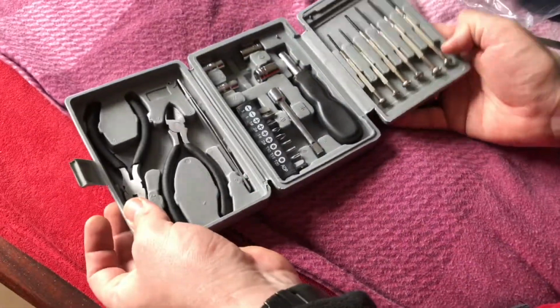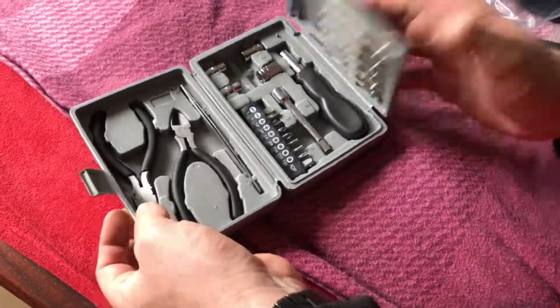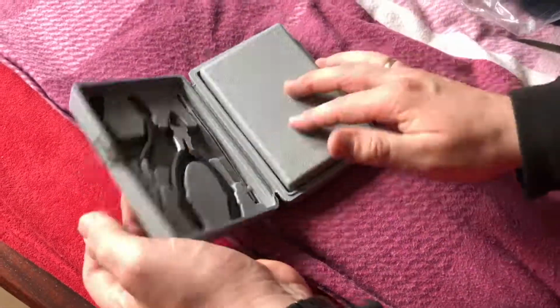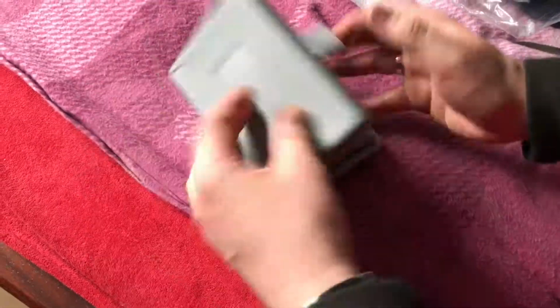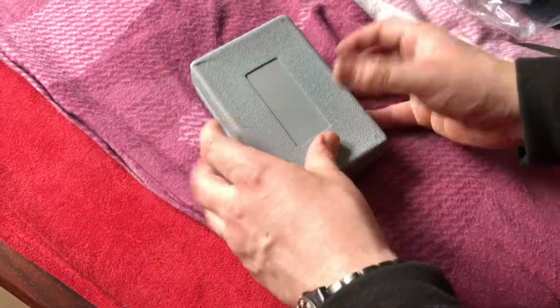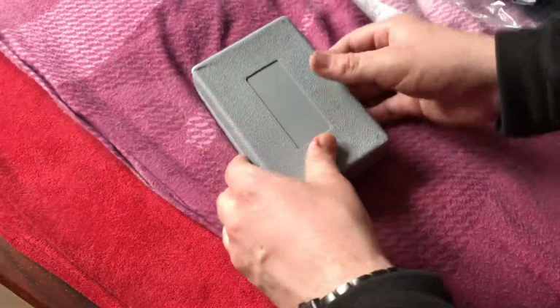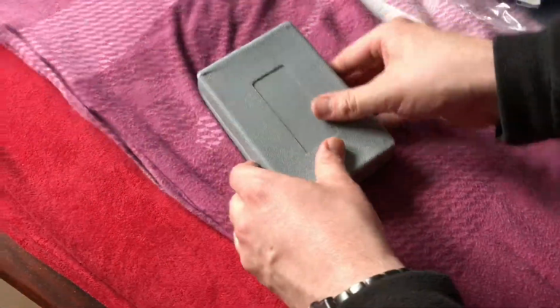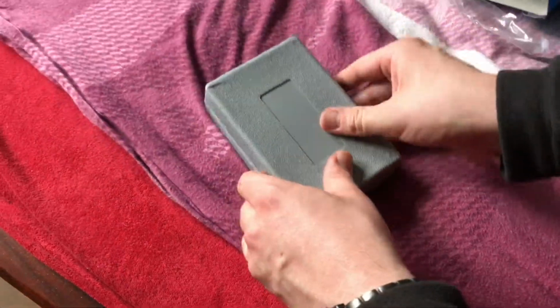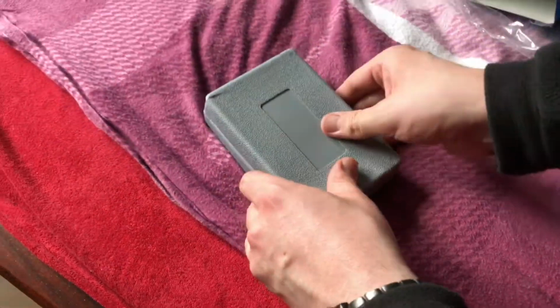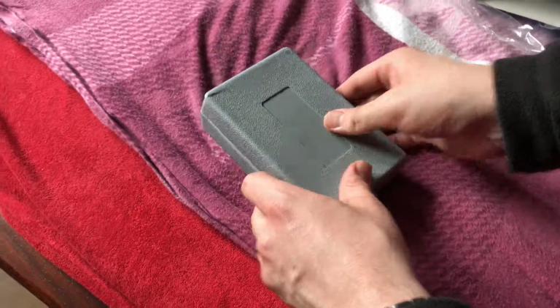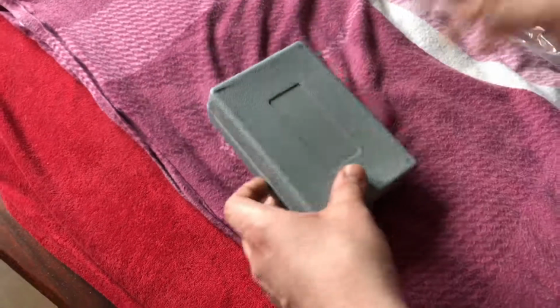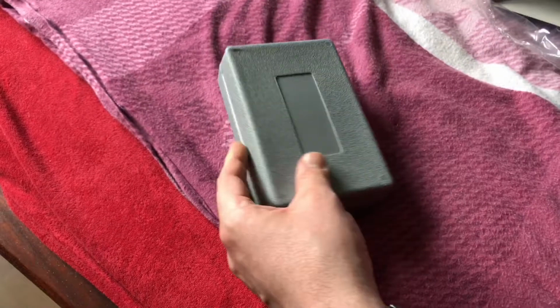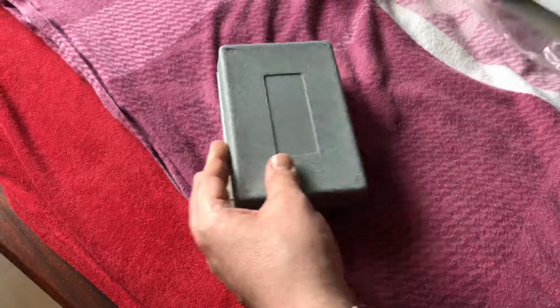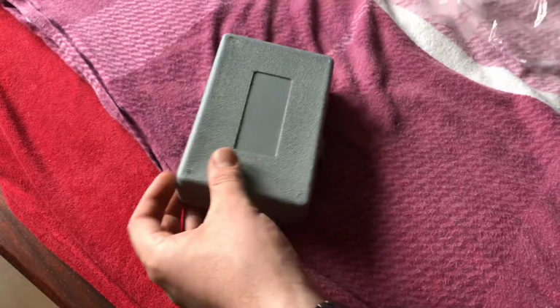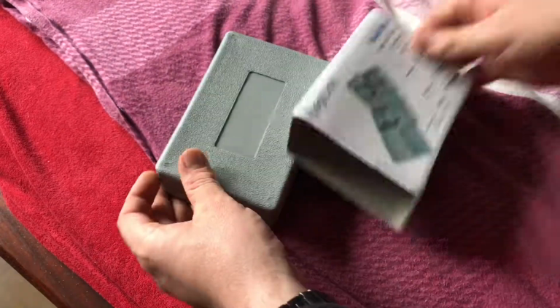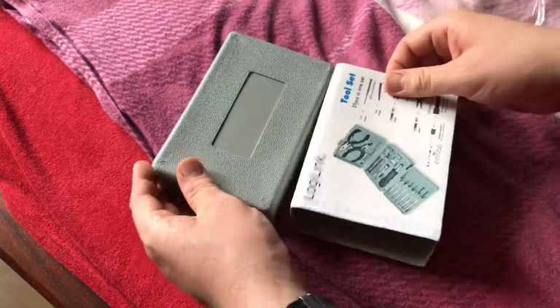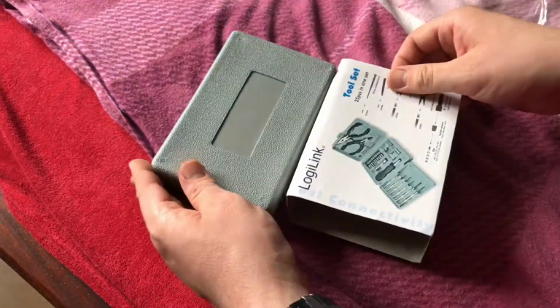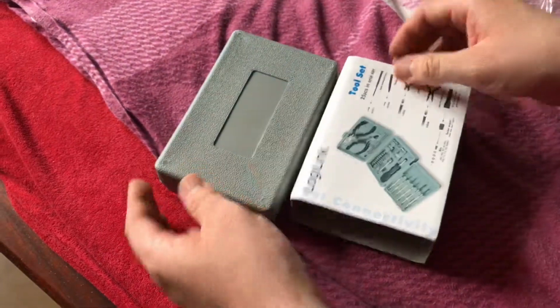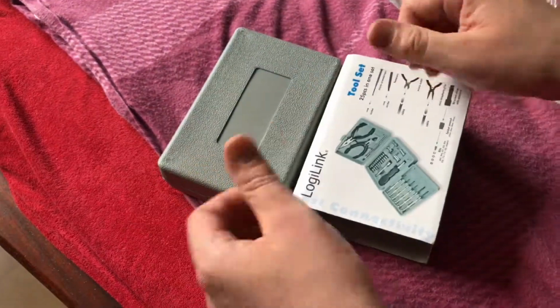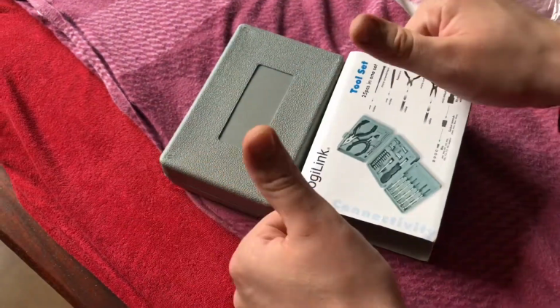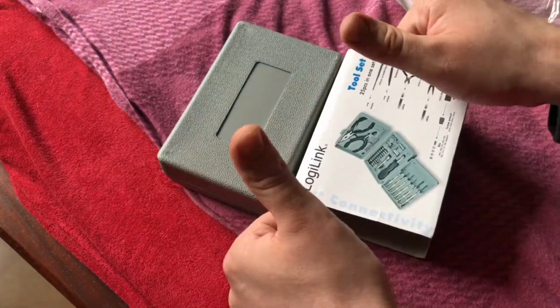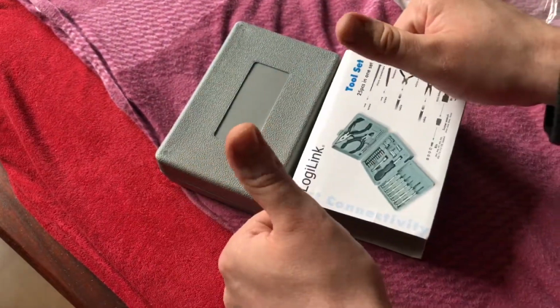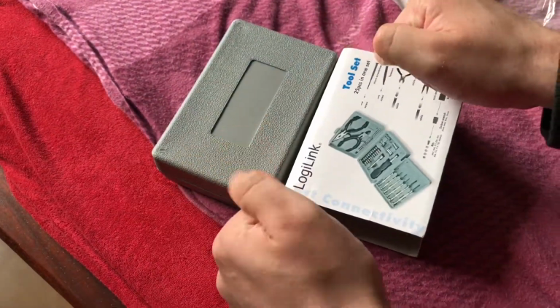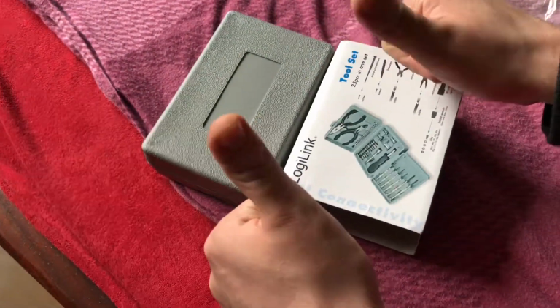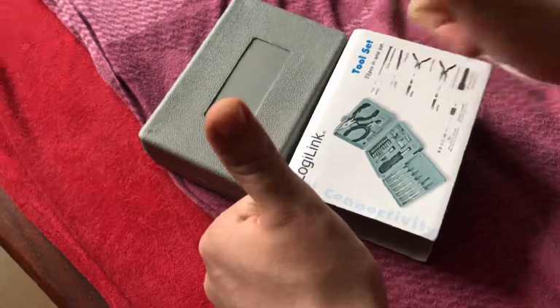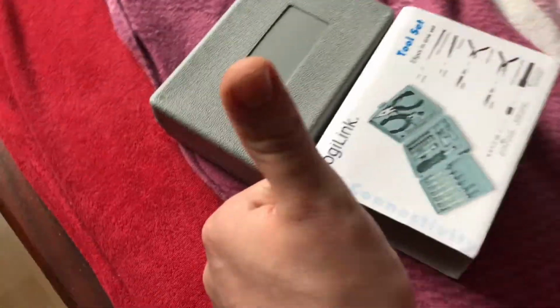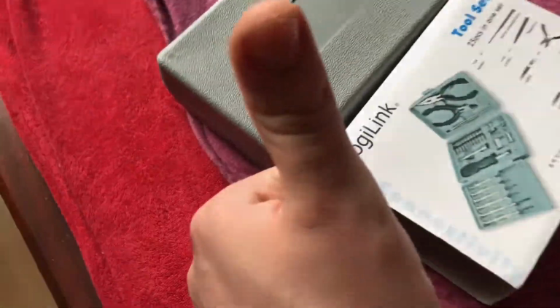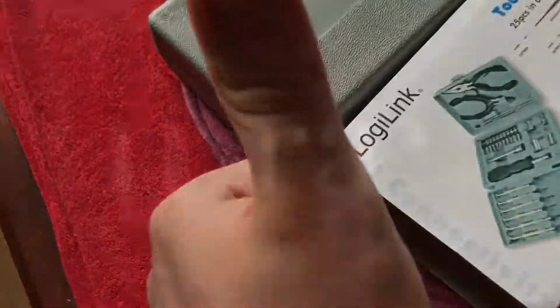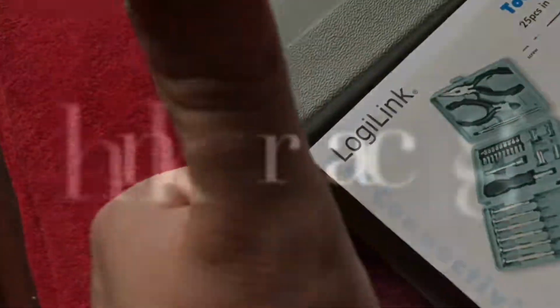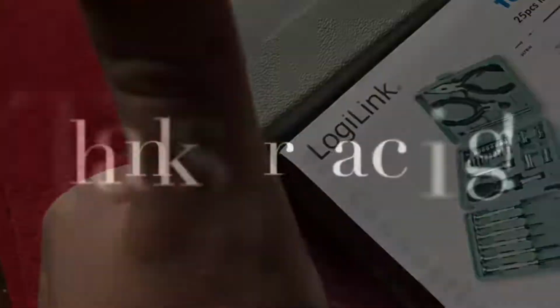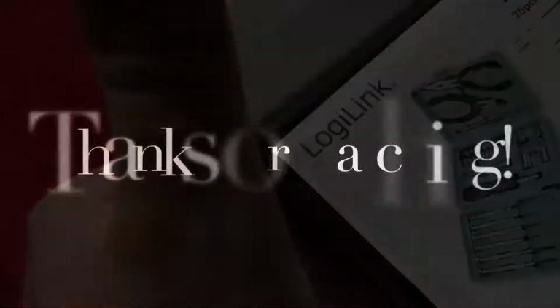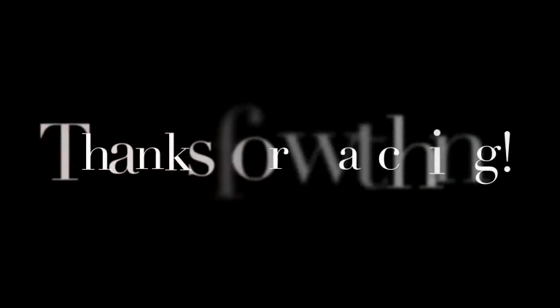Thanks for watching! Please subscribe and give me positive feedback. See you next time — soon!